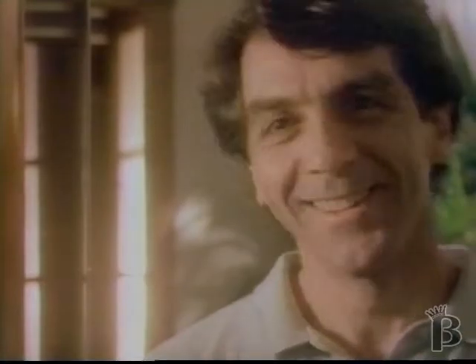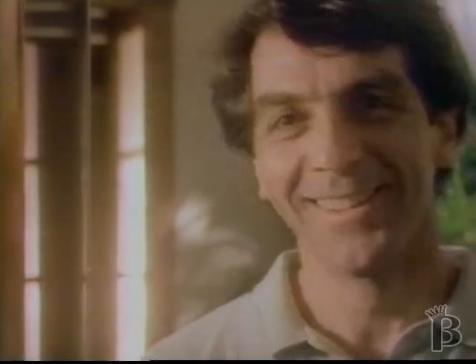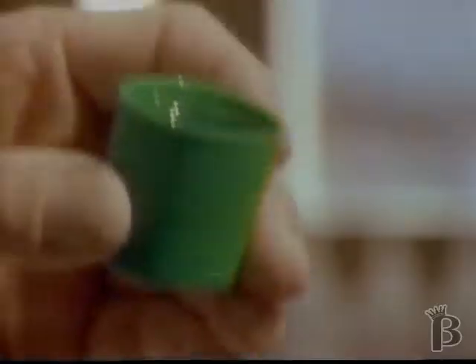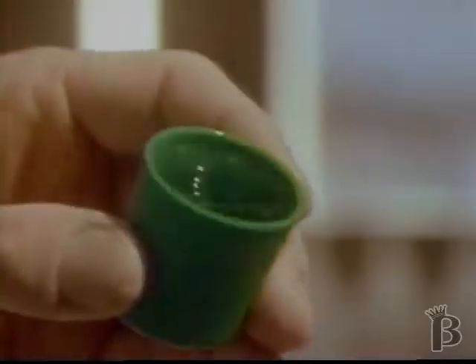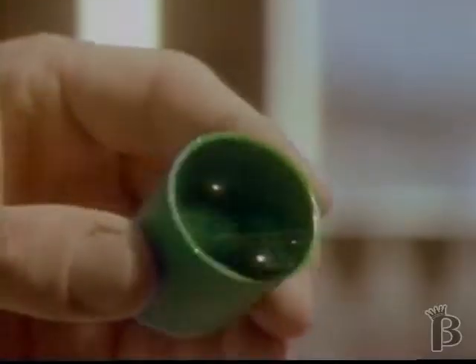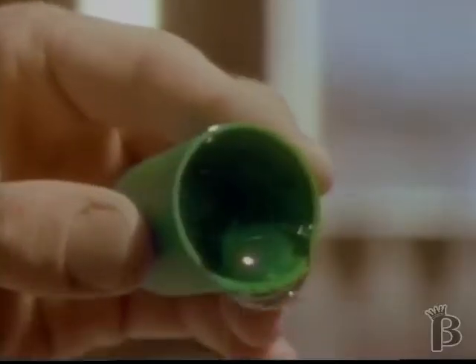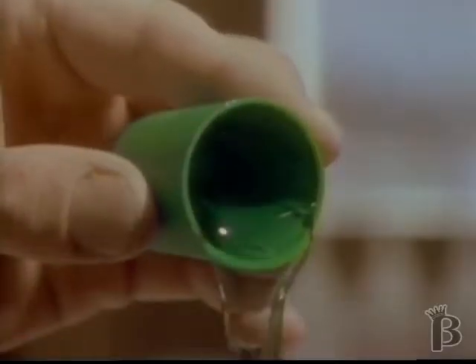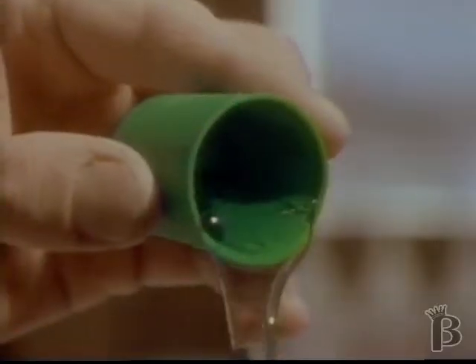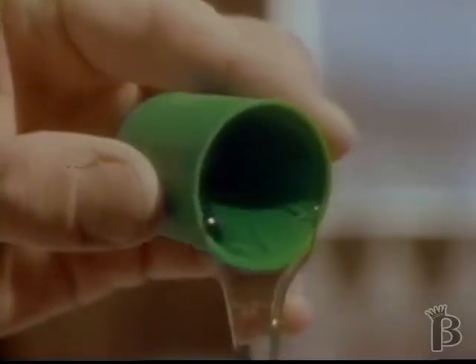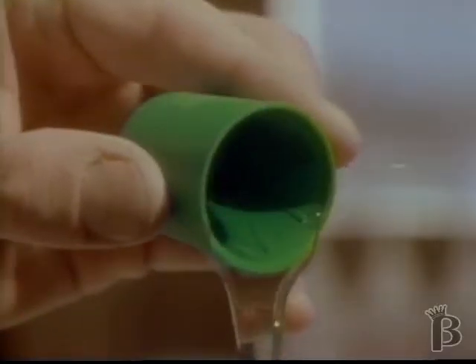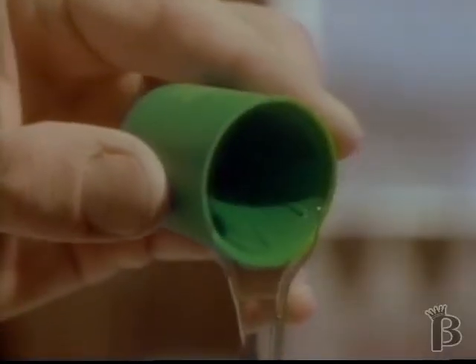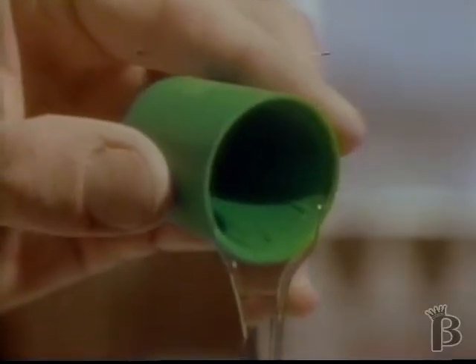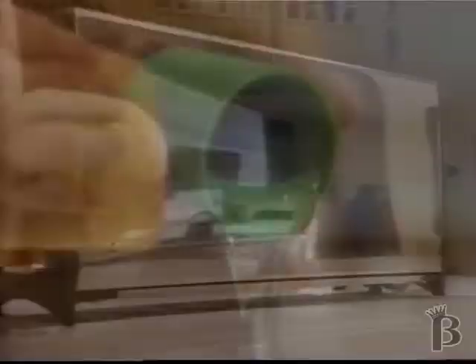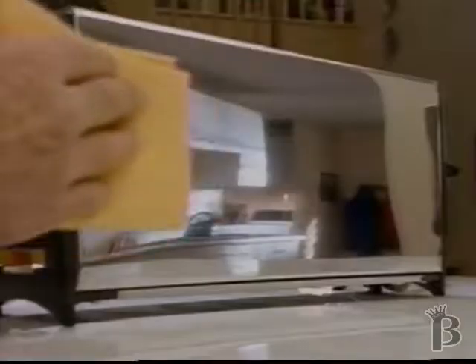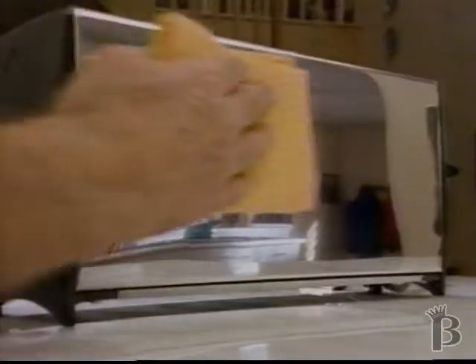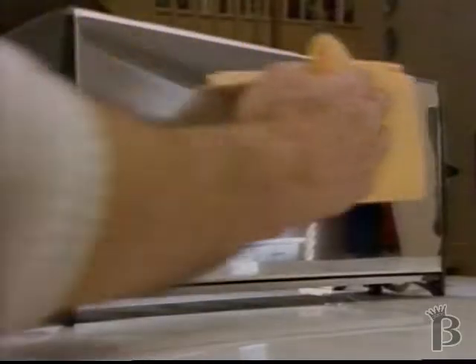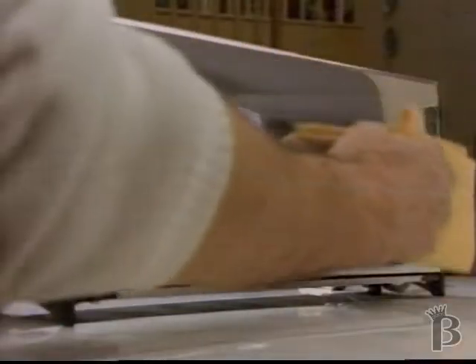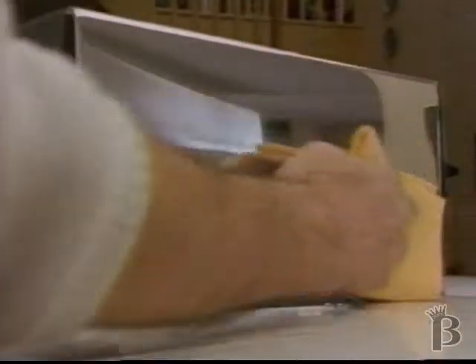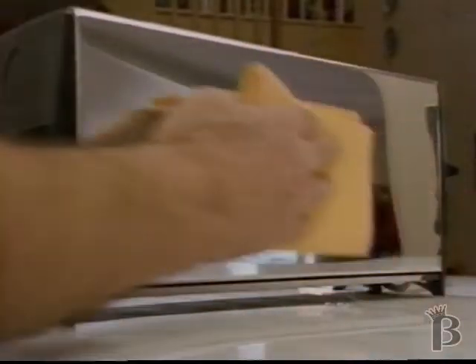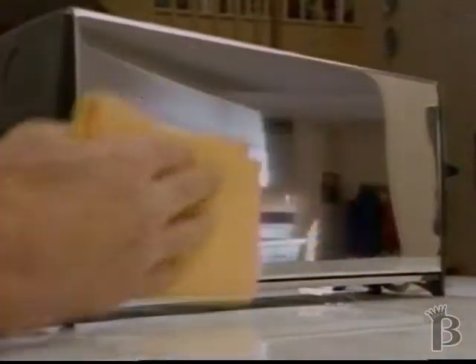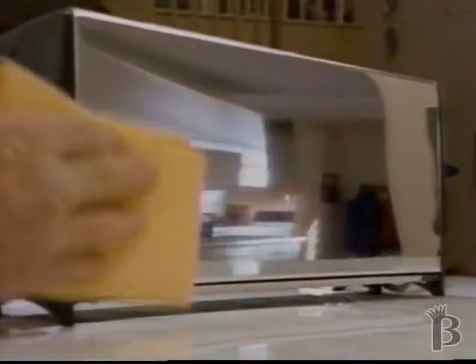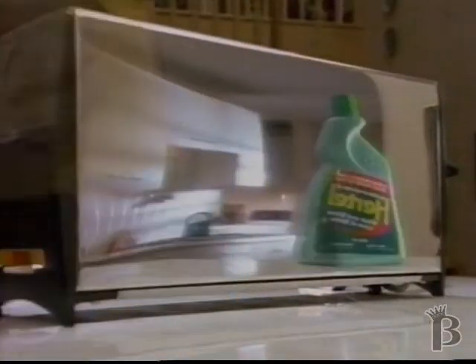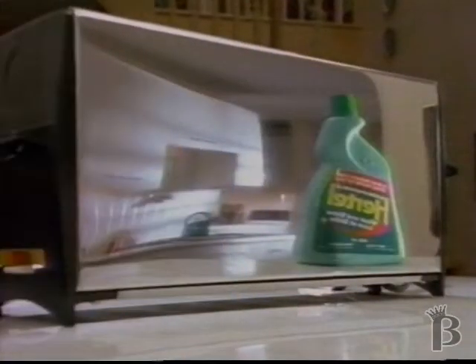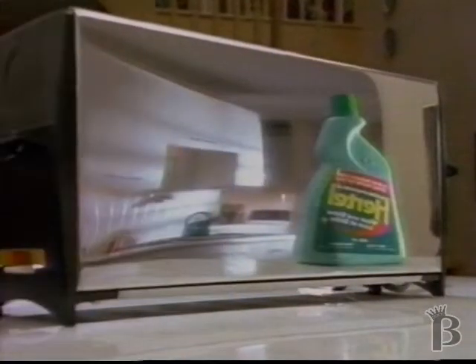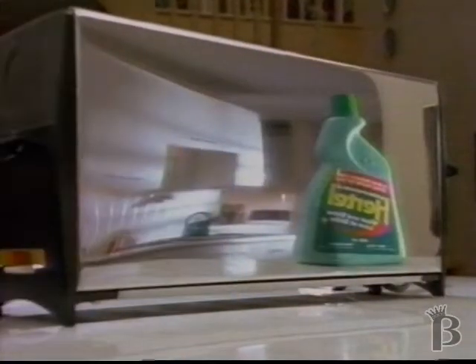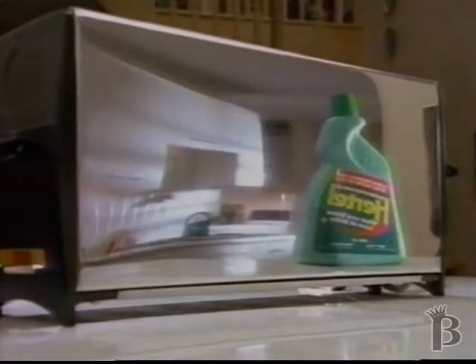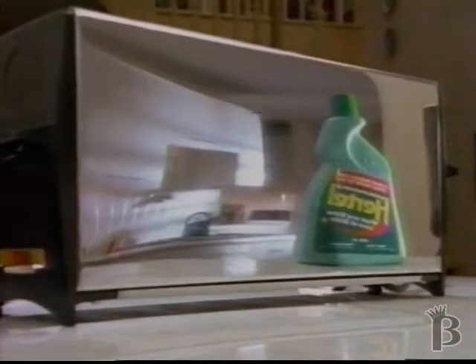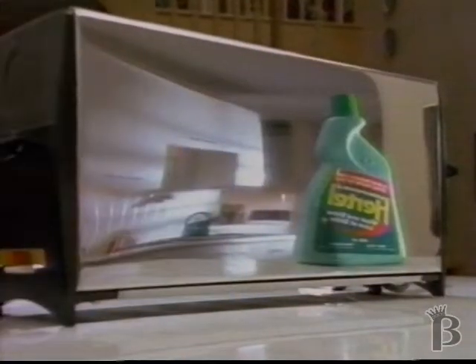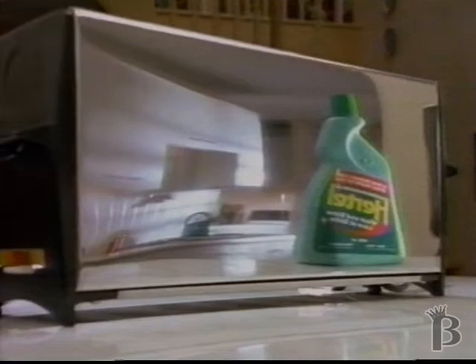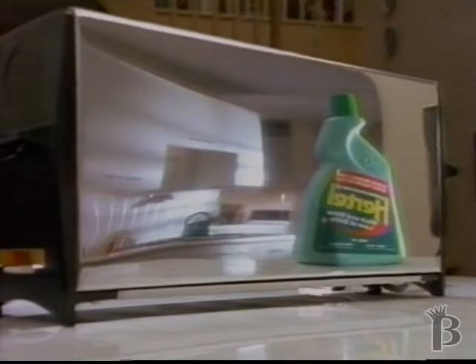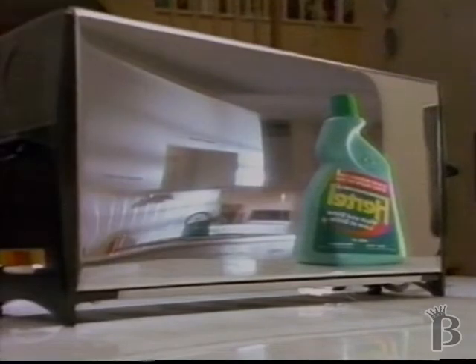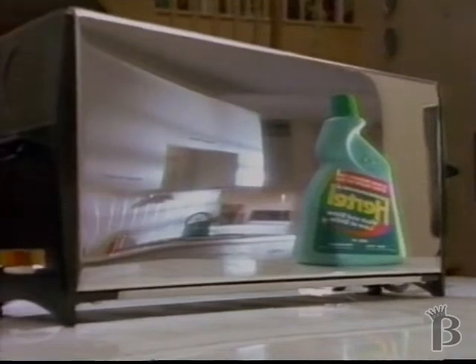Super concentrated — one capful is enough. No rinsing, no polishing, it just washes to a shine.